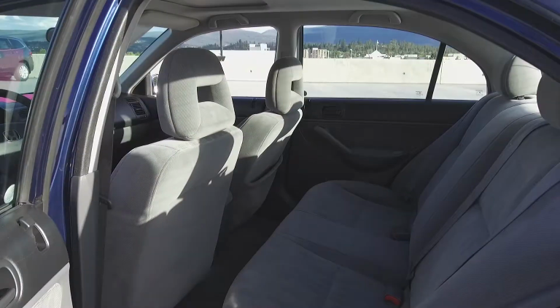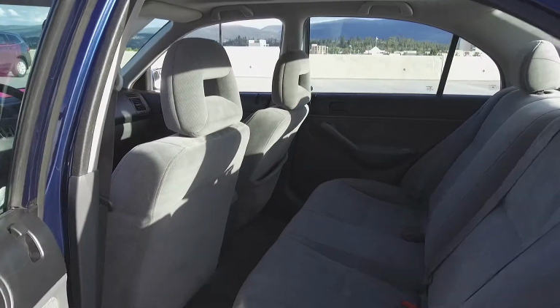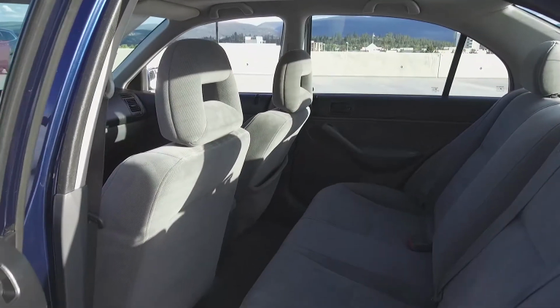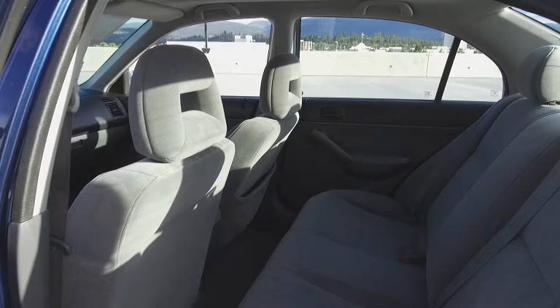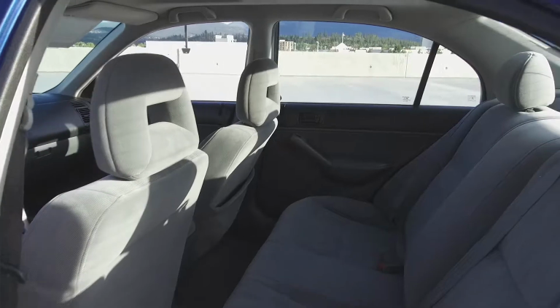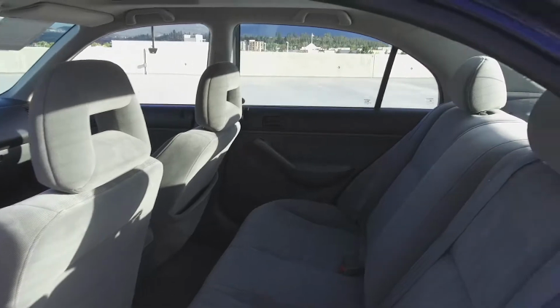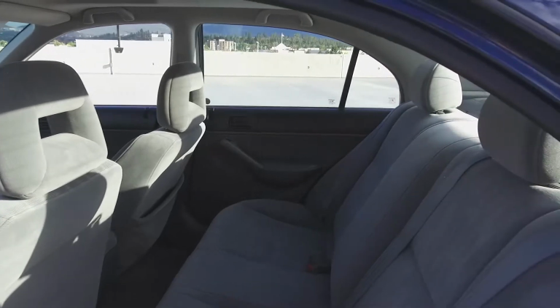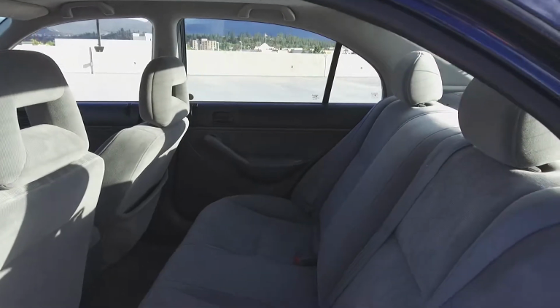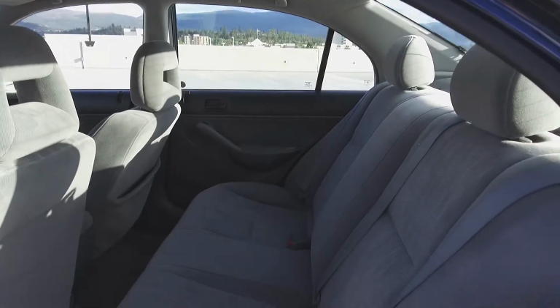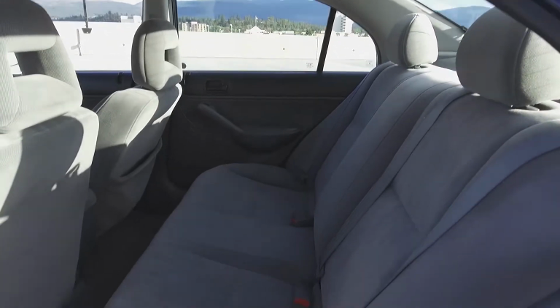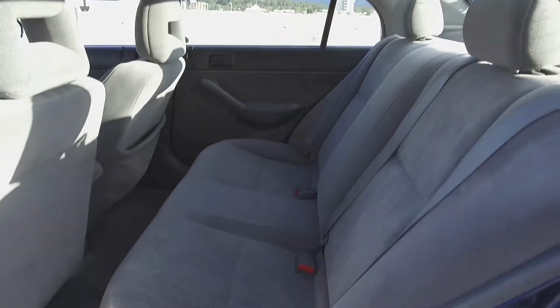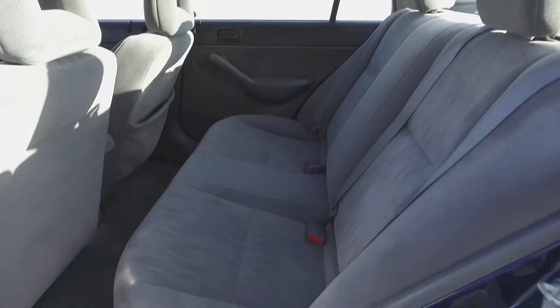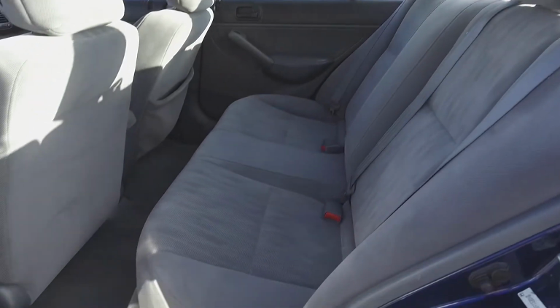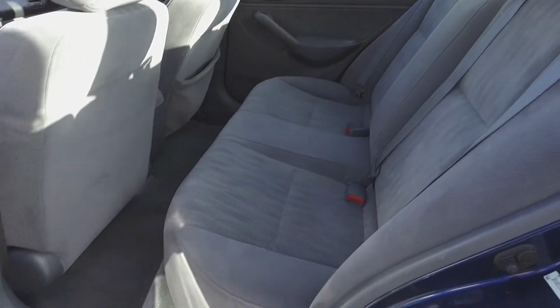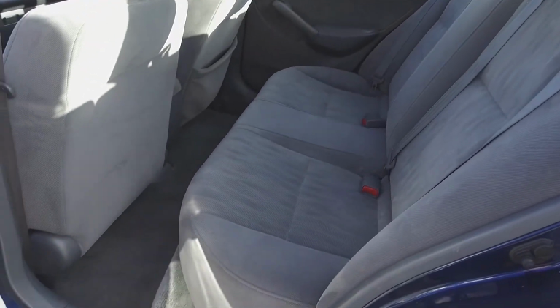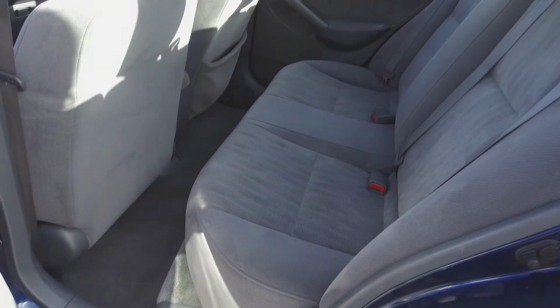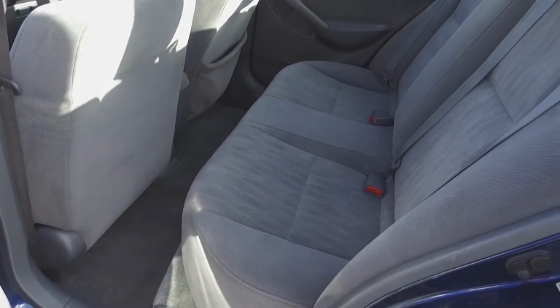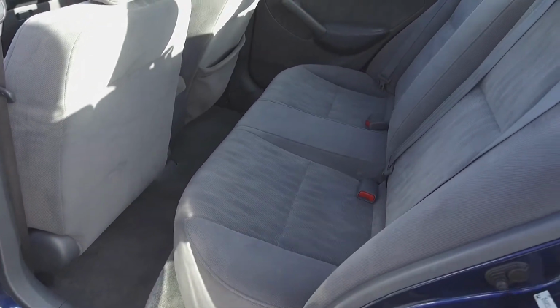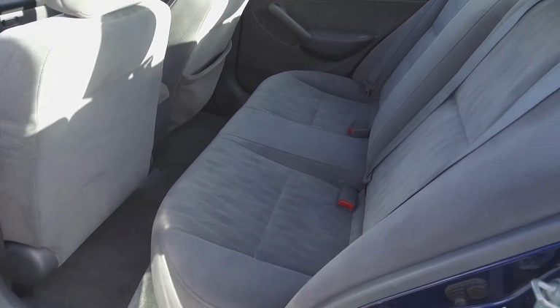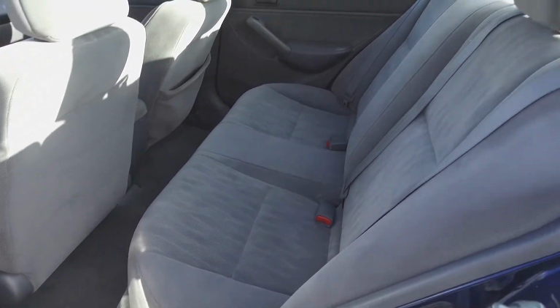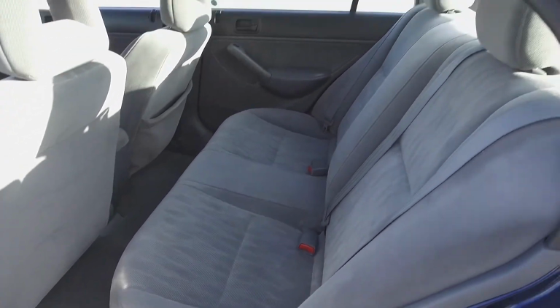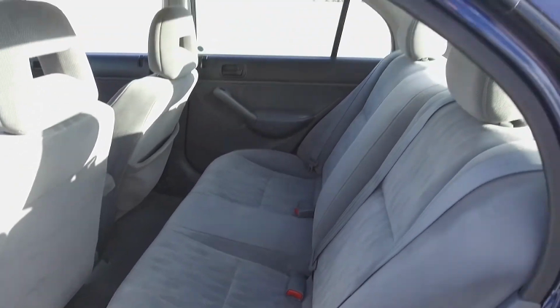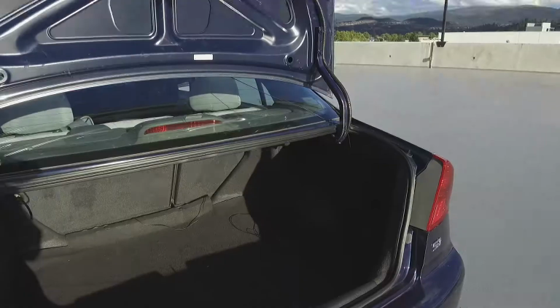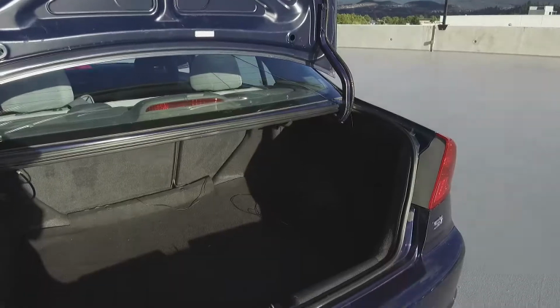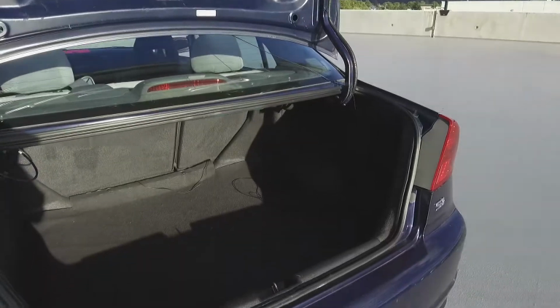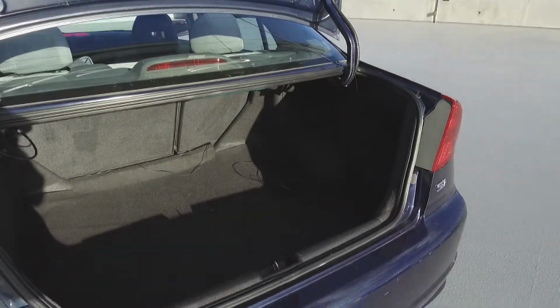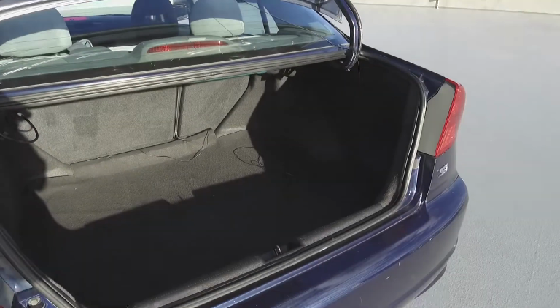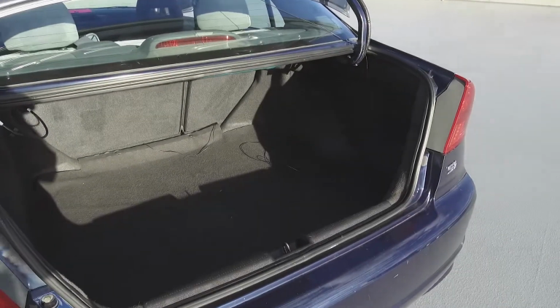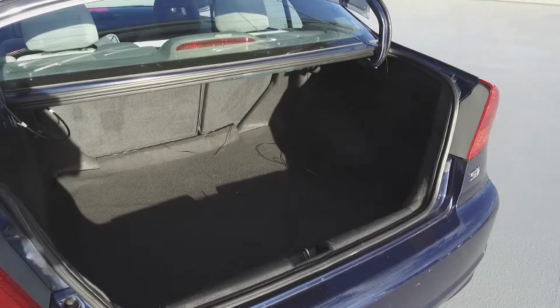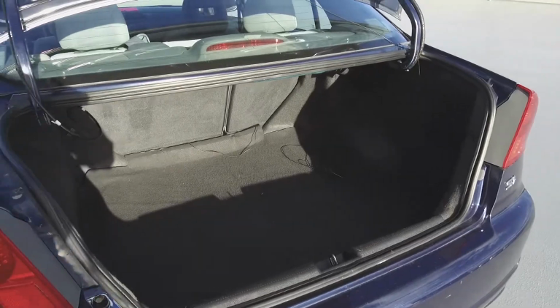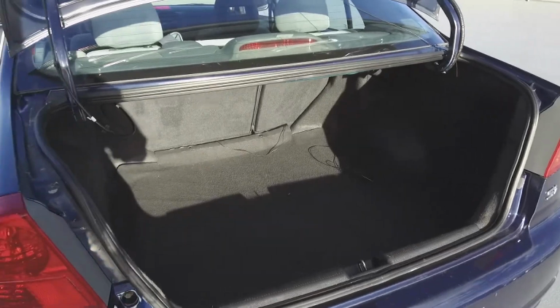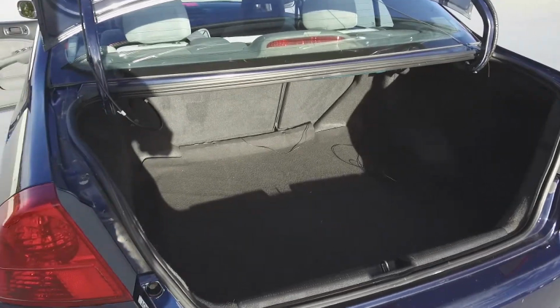Moving on back, we've got seating for three and these seats fold down for extra storage space, and in the very back we've got a spacious trunk.